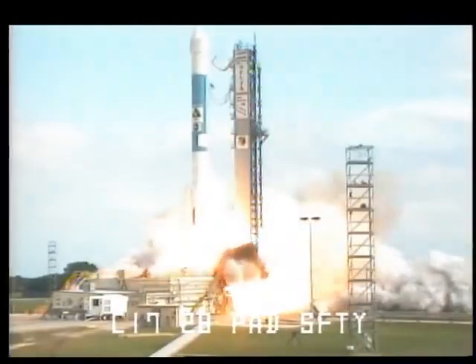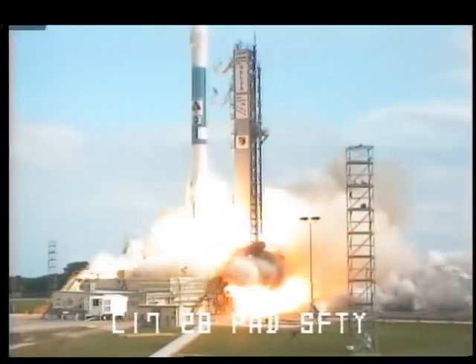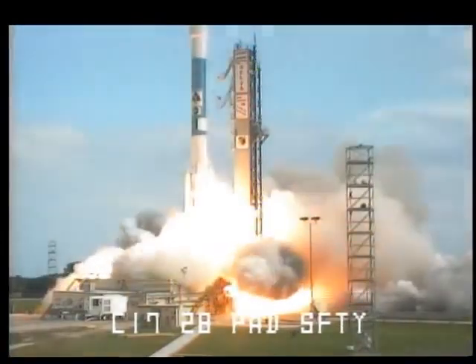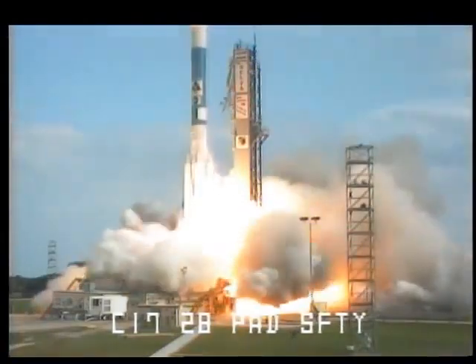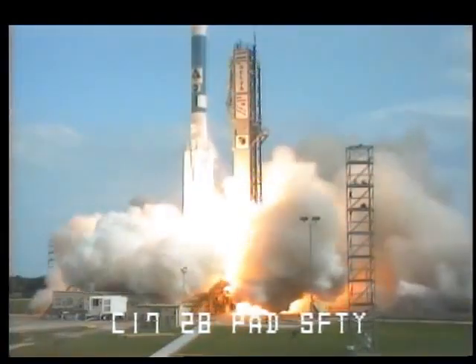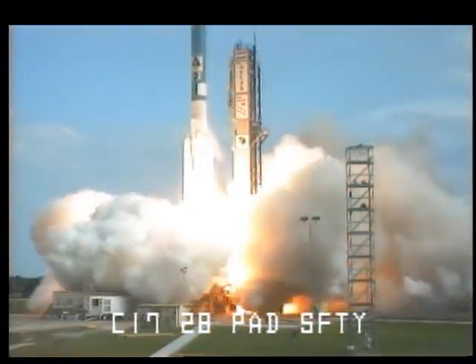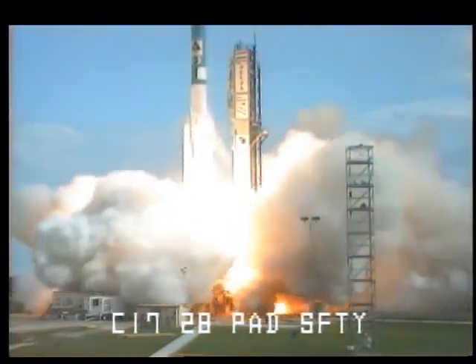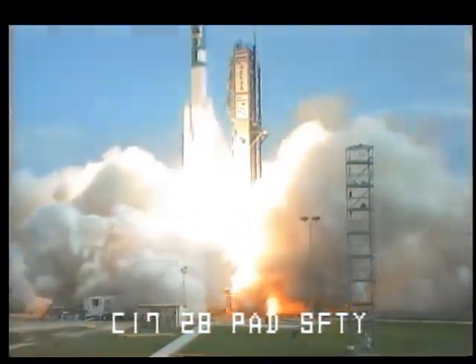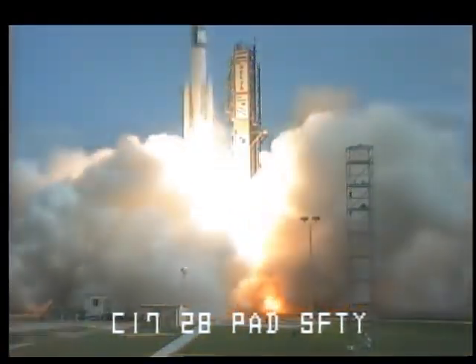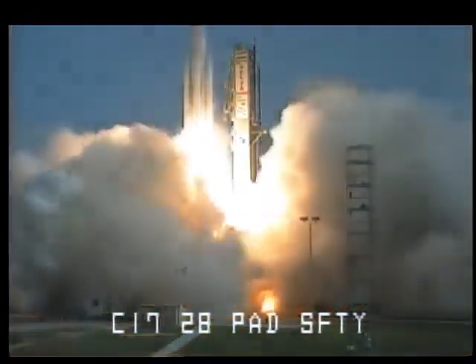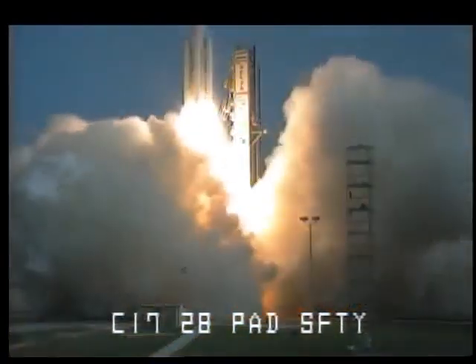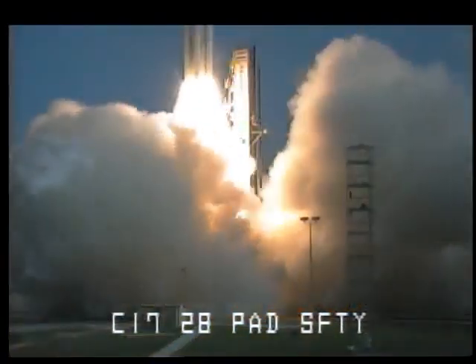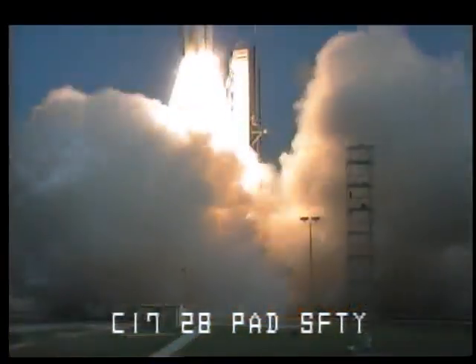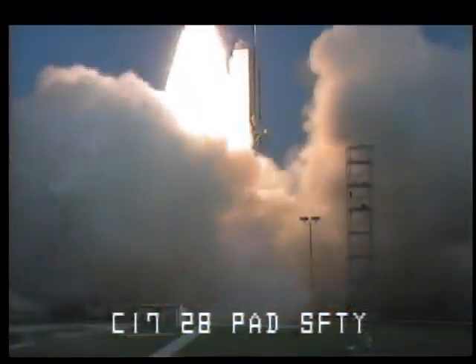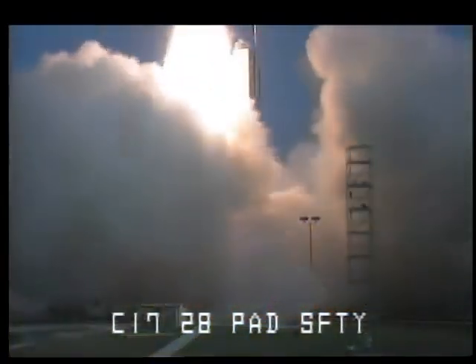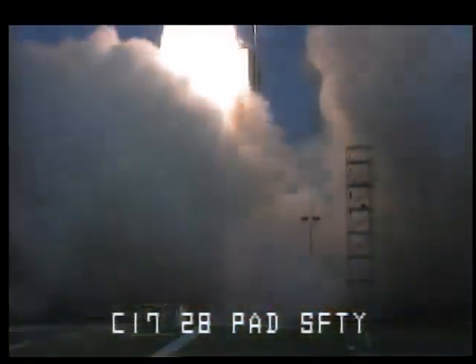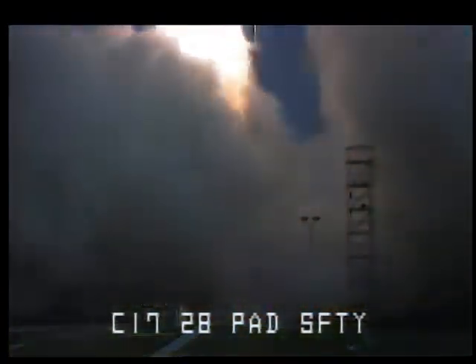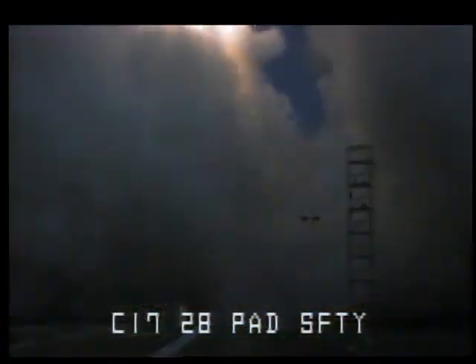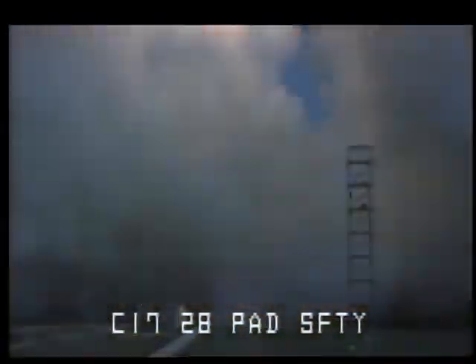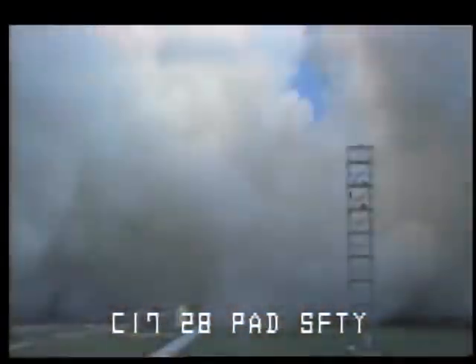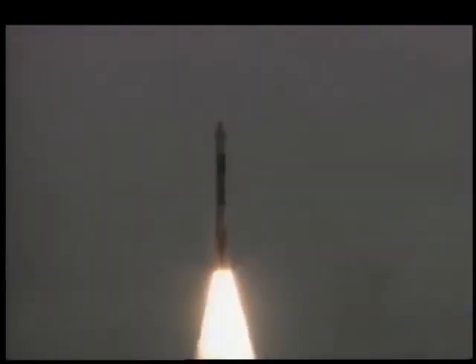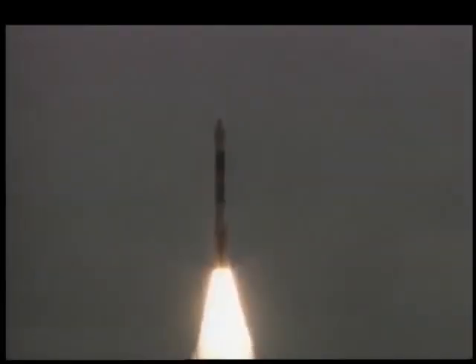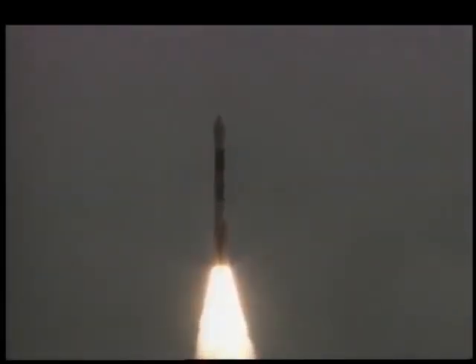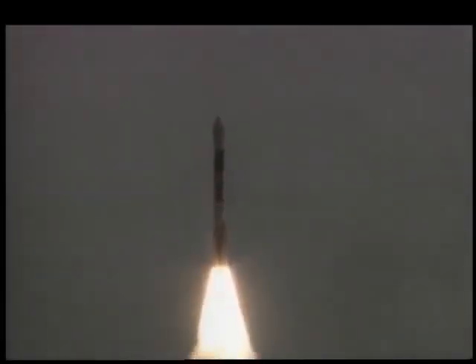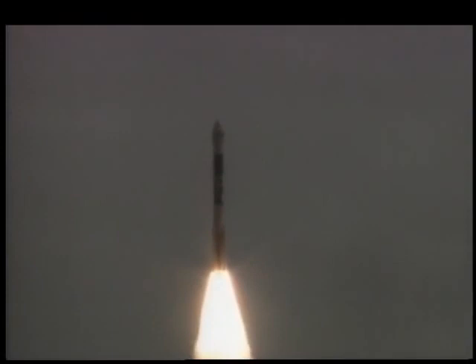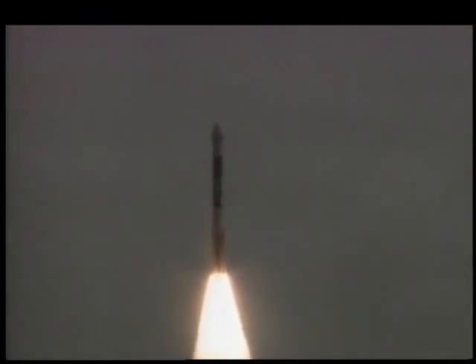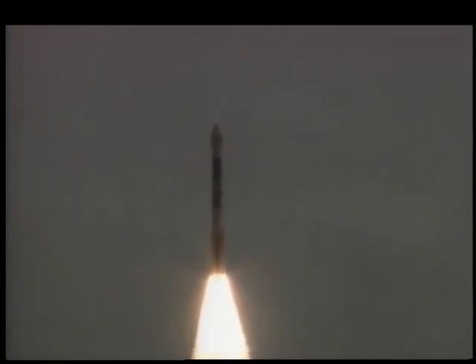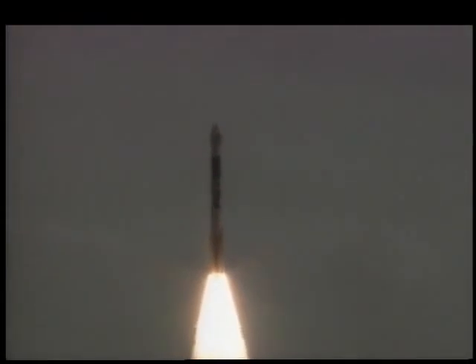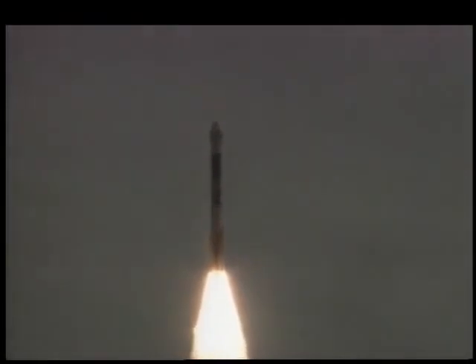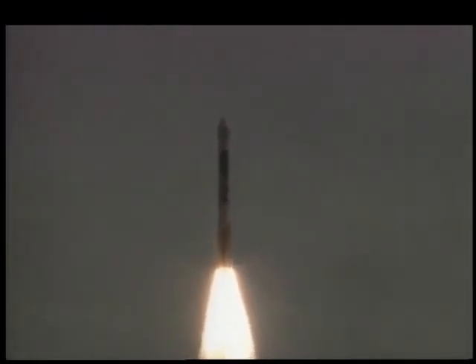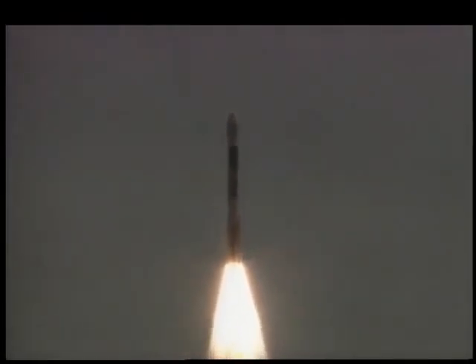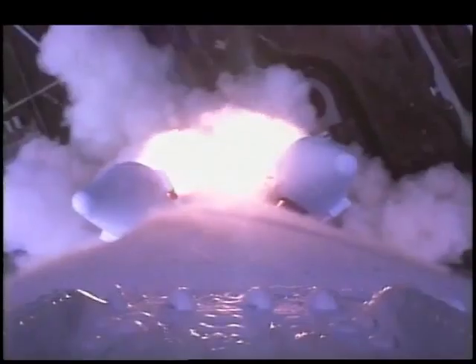We have ignition and we have liftoff of NASA's Mars Climate Orbiter as we continue to explore the mysteries of the Red Planet.